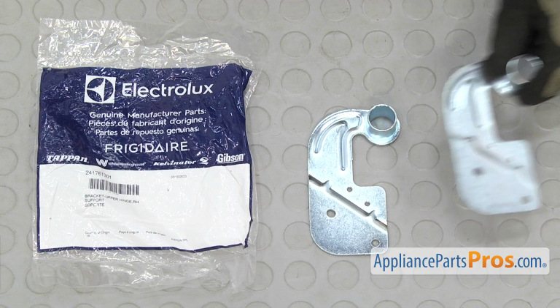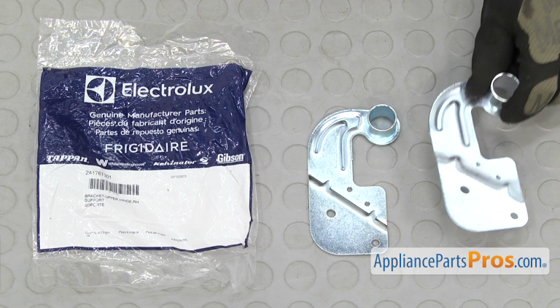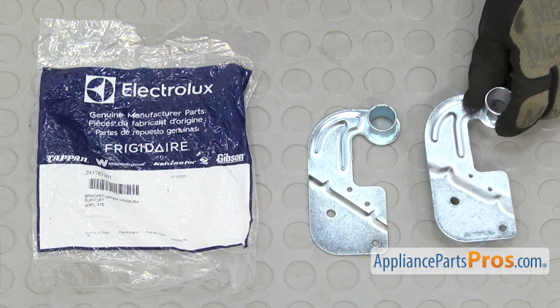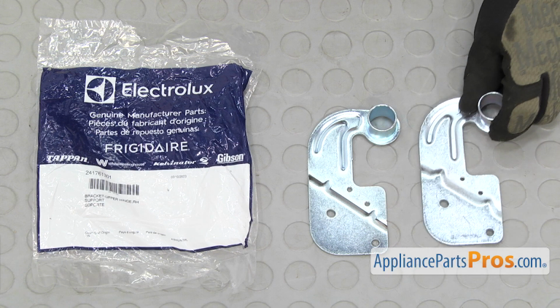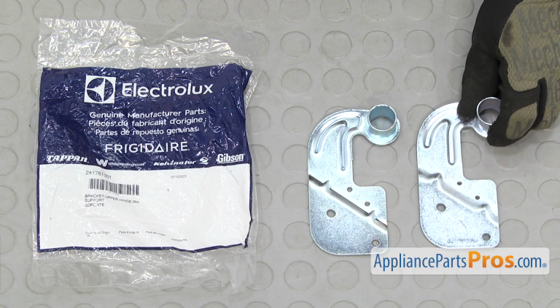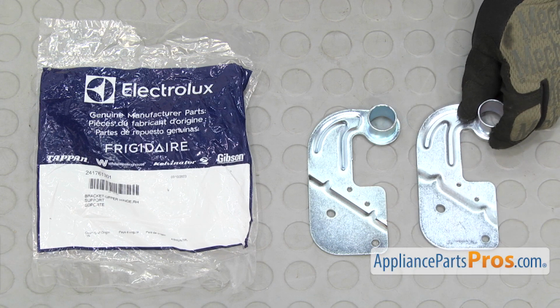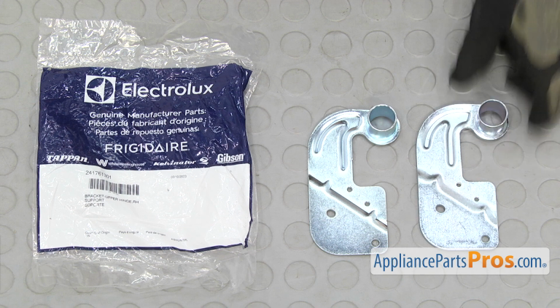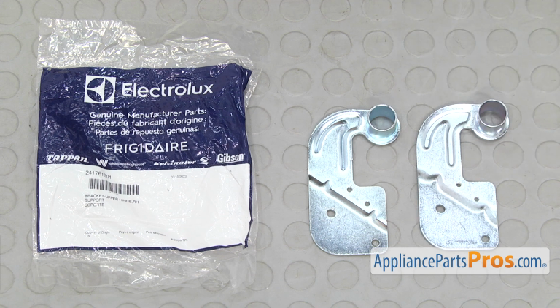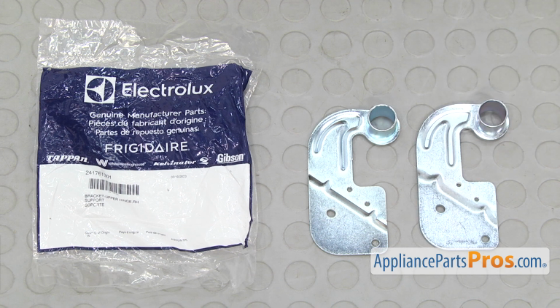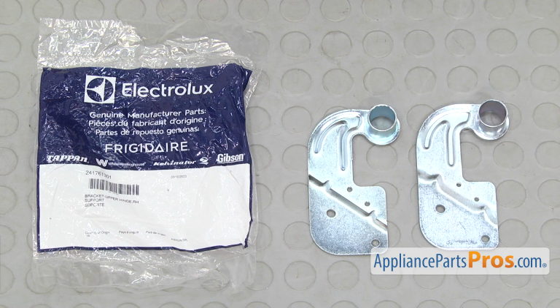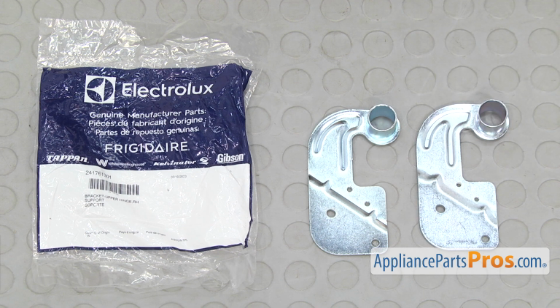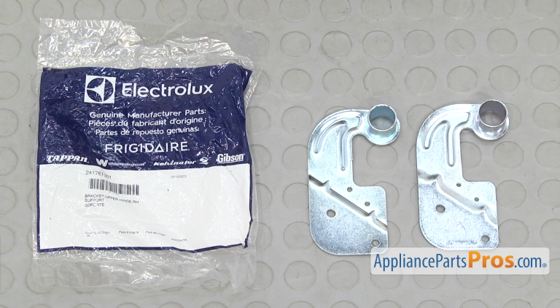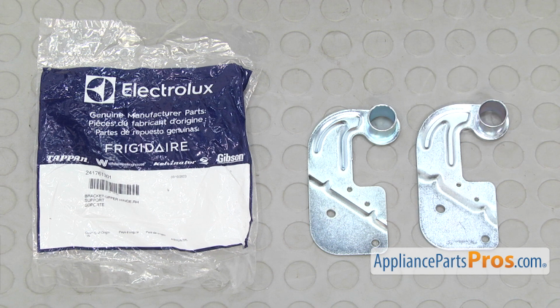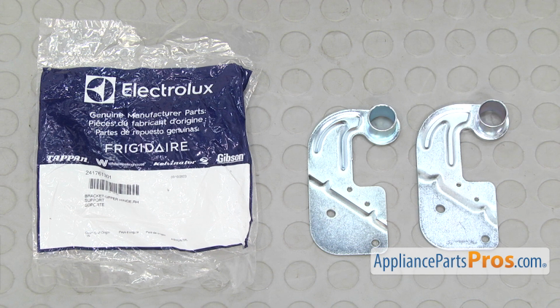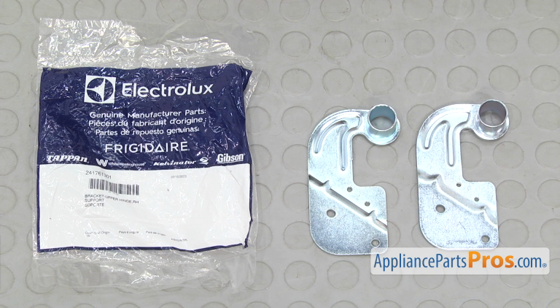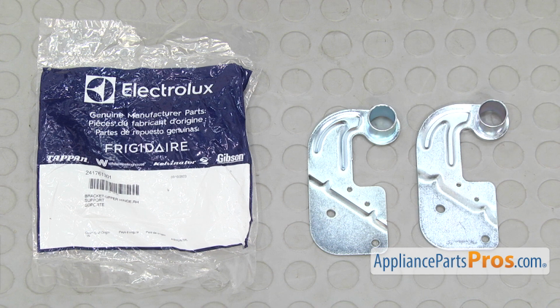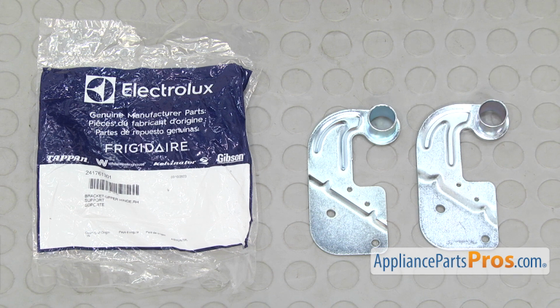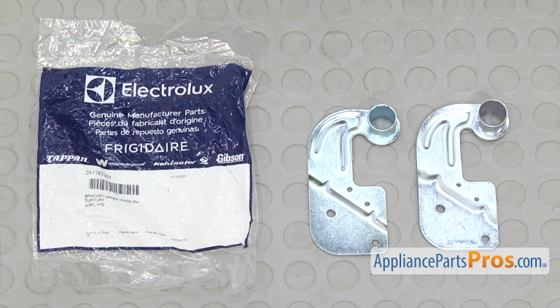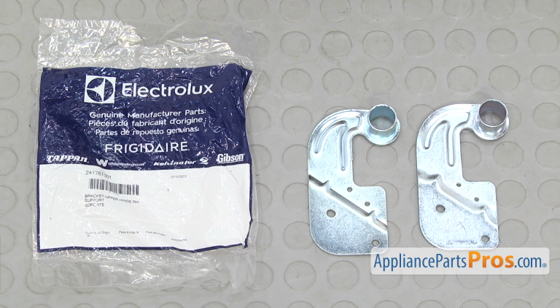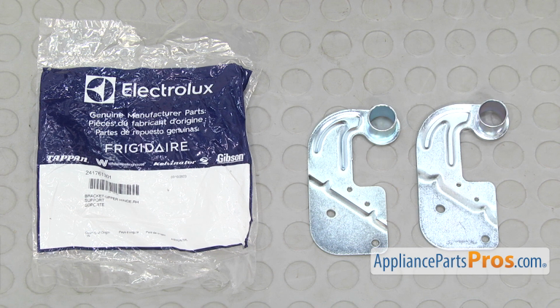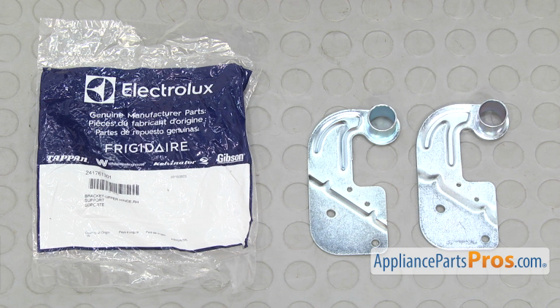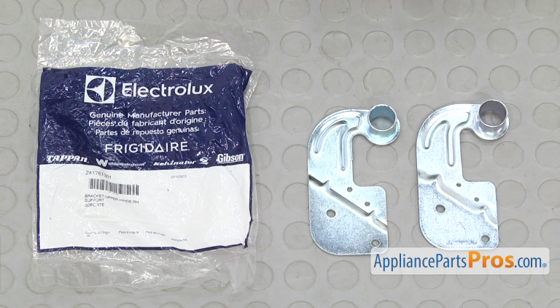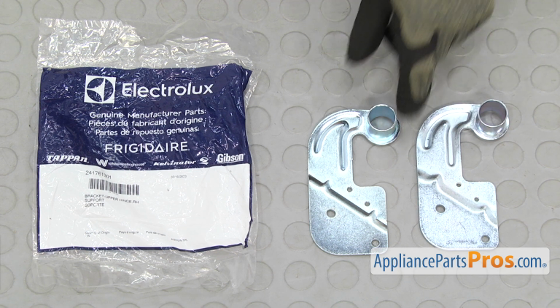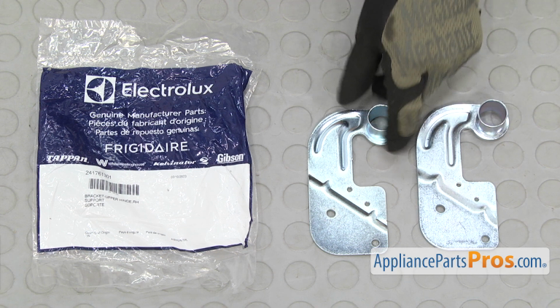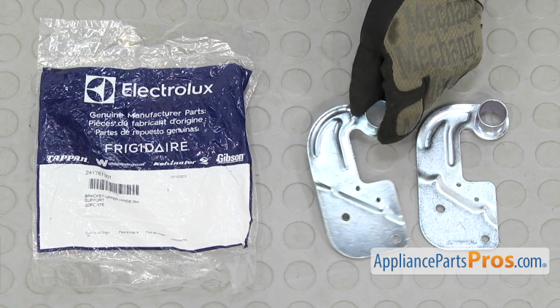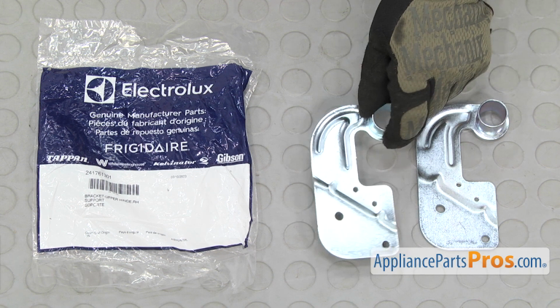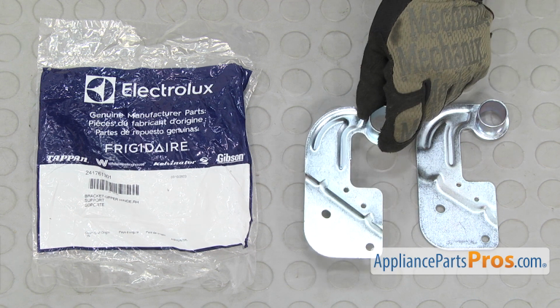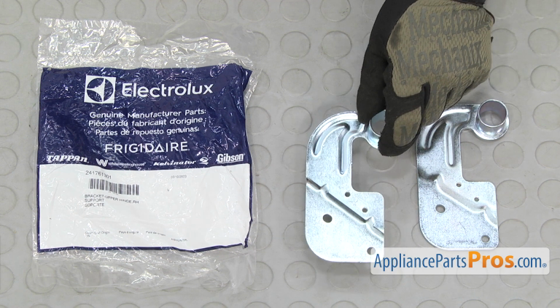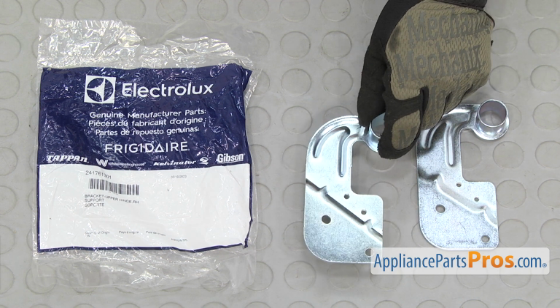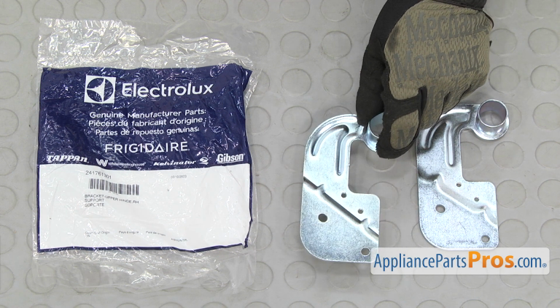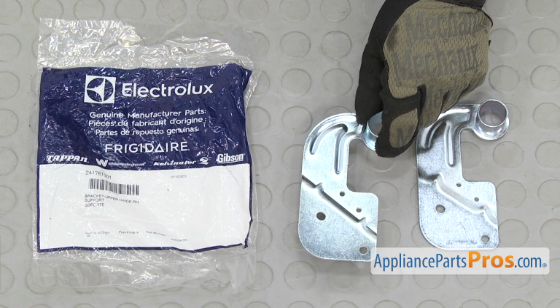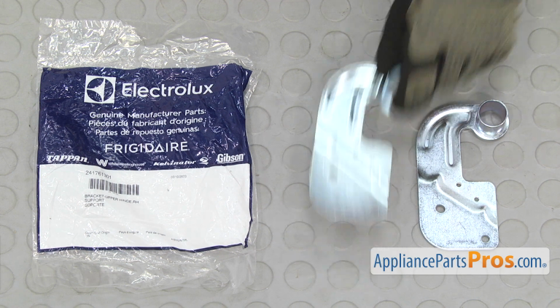Here's the old refrigerator door hinge next to the new one. If you already have one of these, great. If not, you can get it at AppliancePartsPros.com.